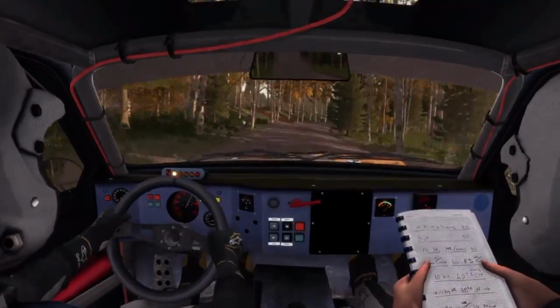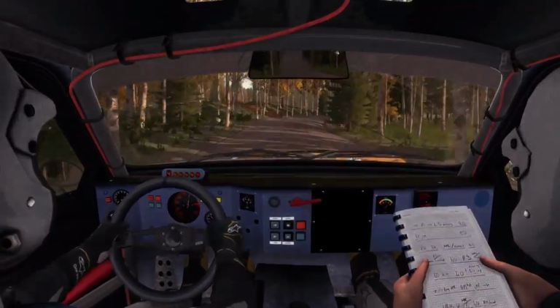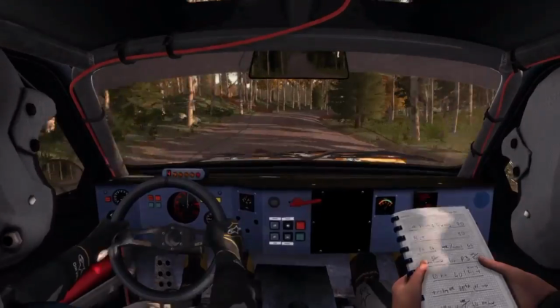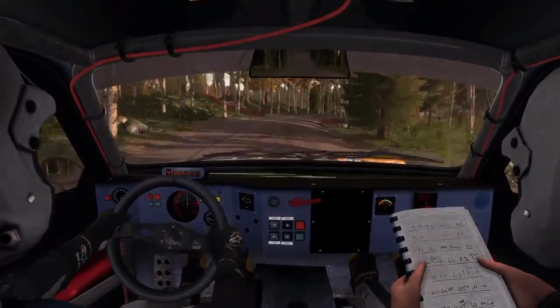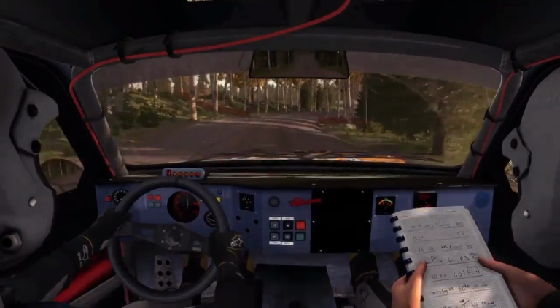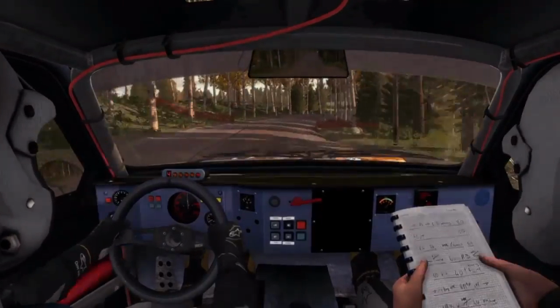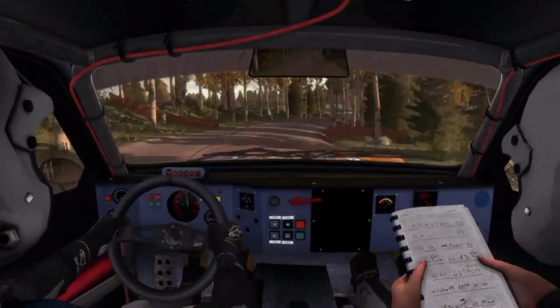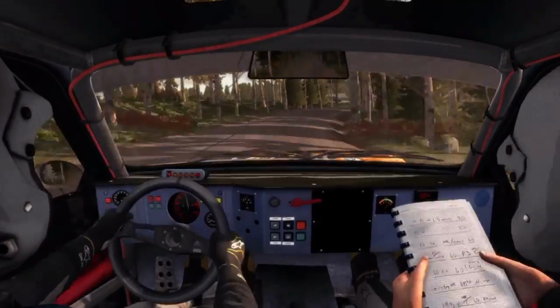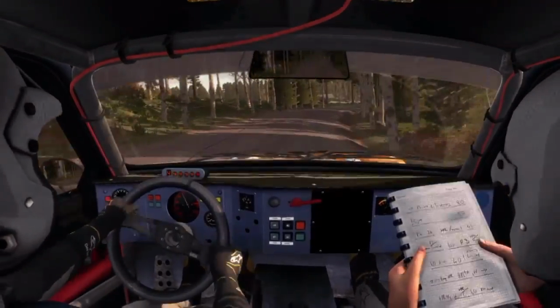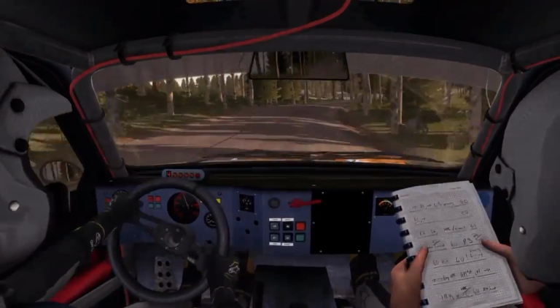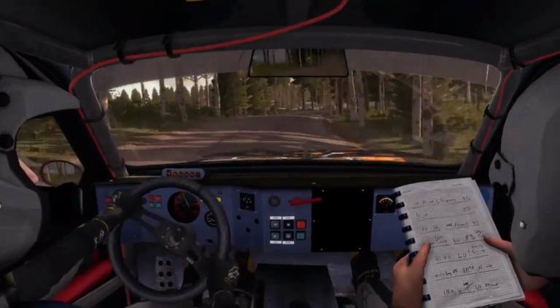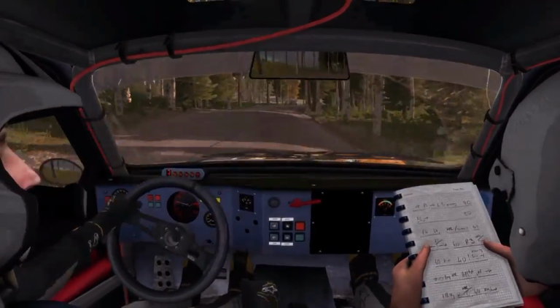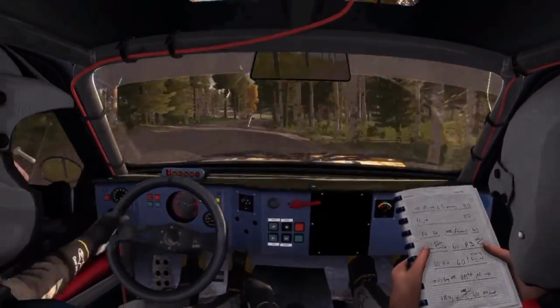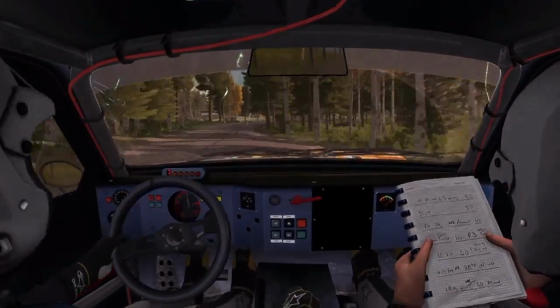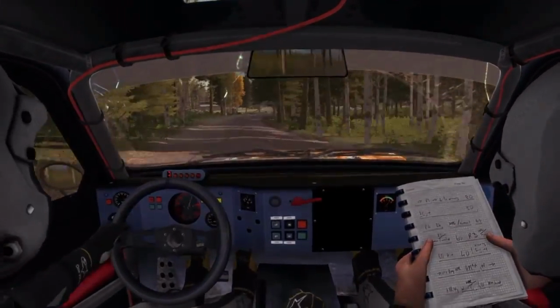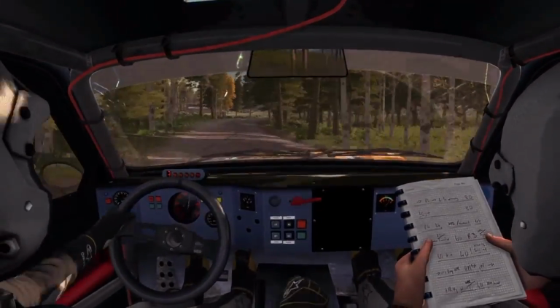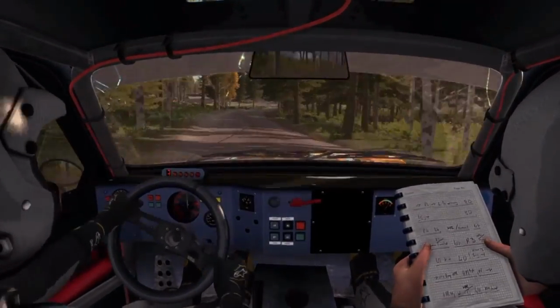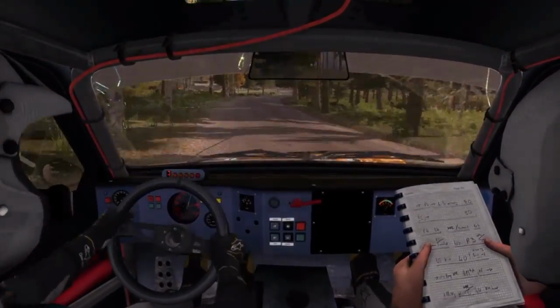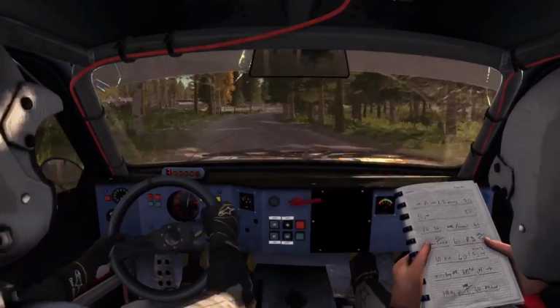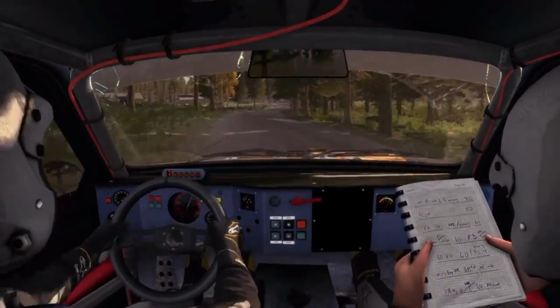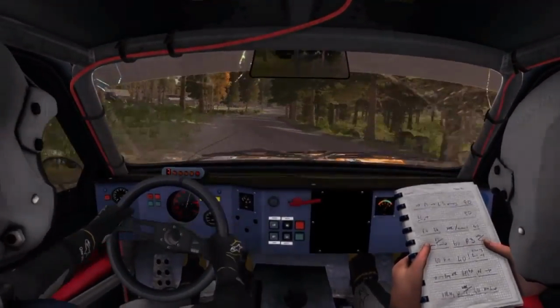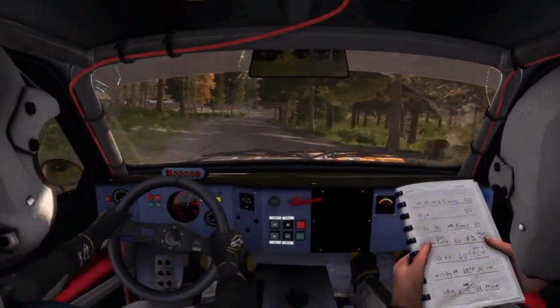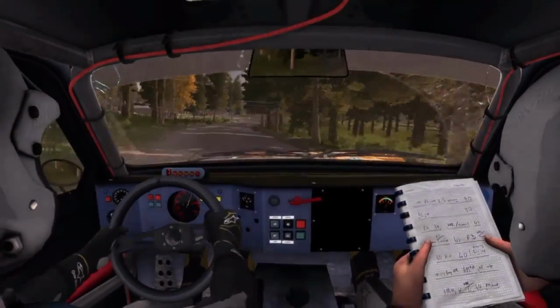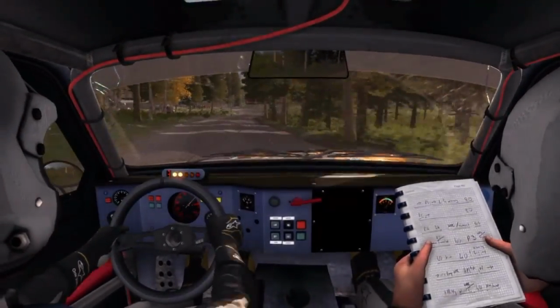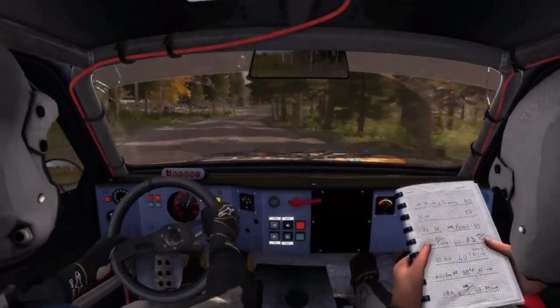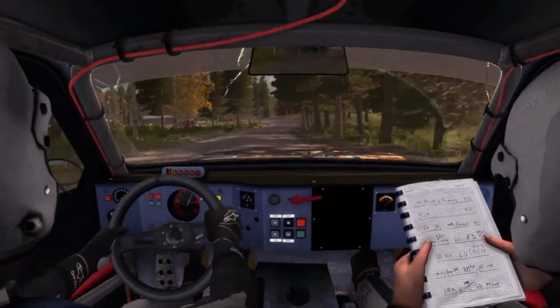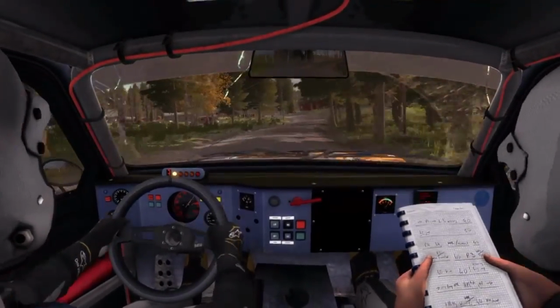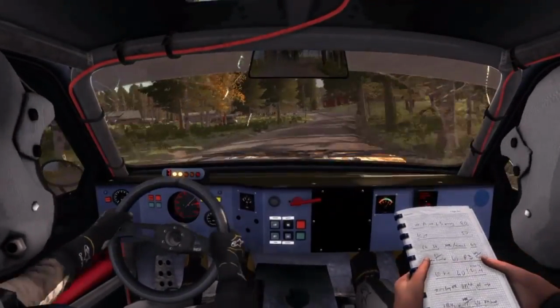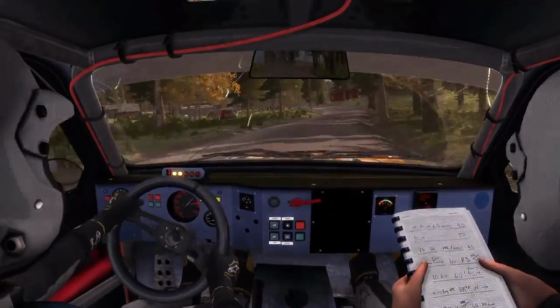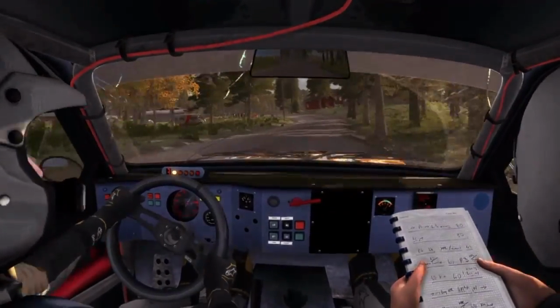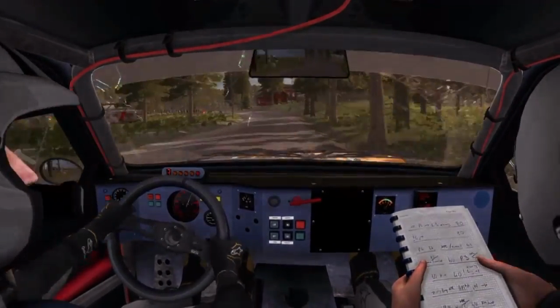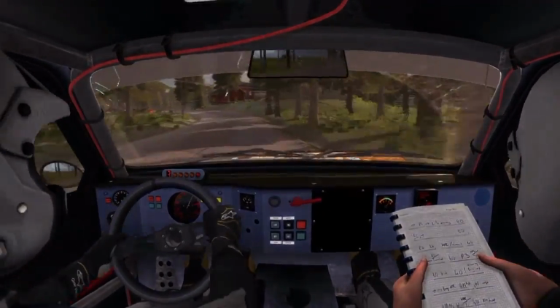And tightens, 40, left 4 long, opens into turn, square left, long, don't cut.